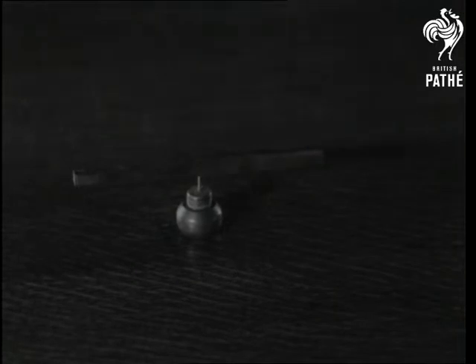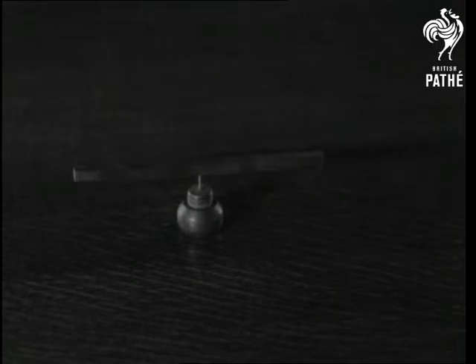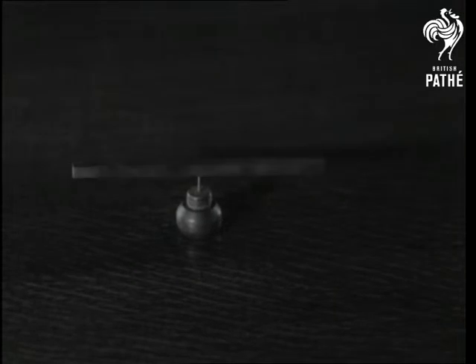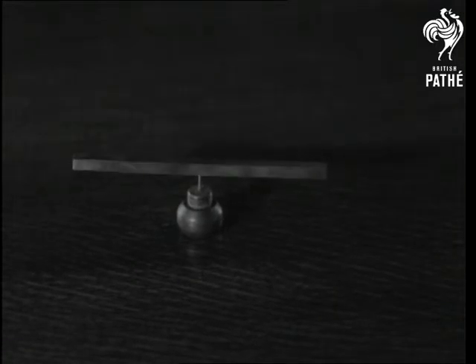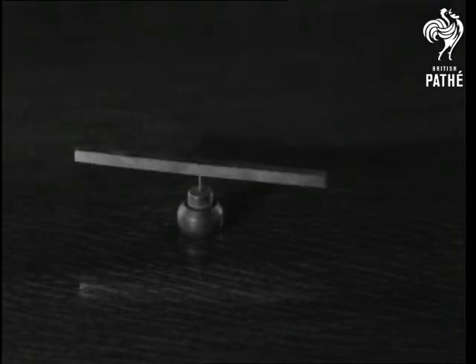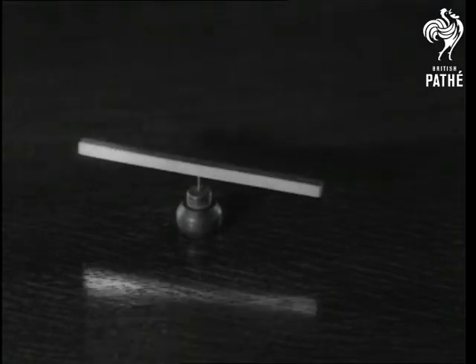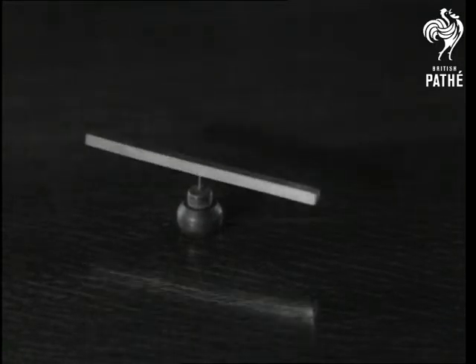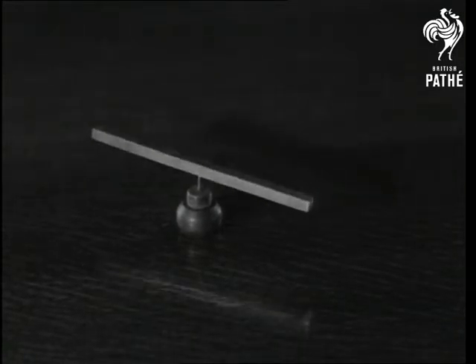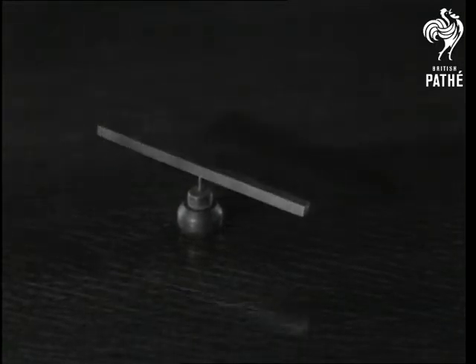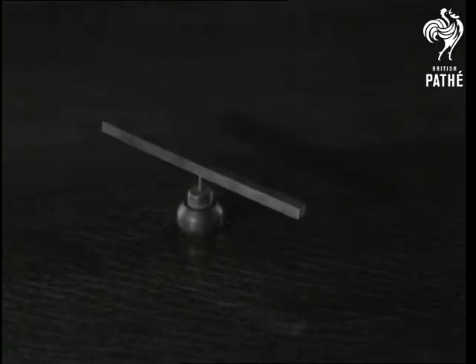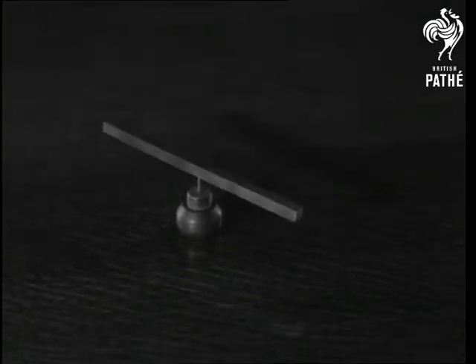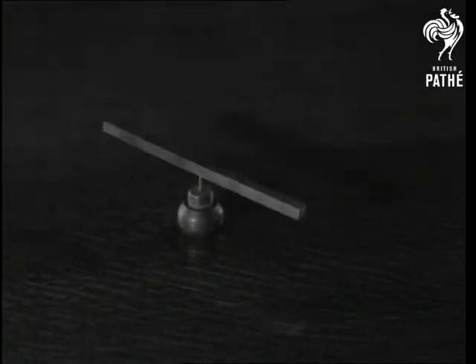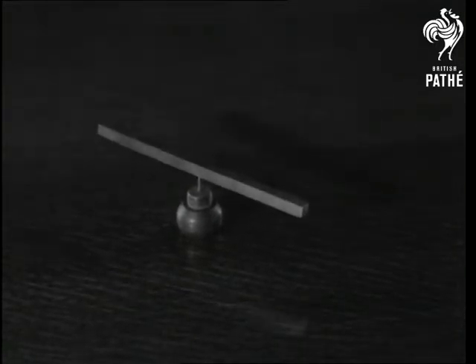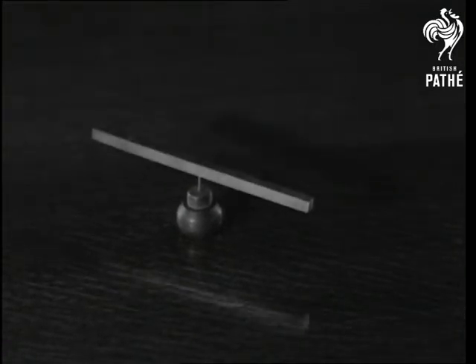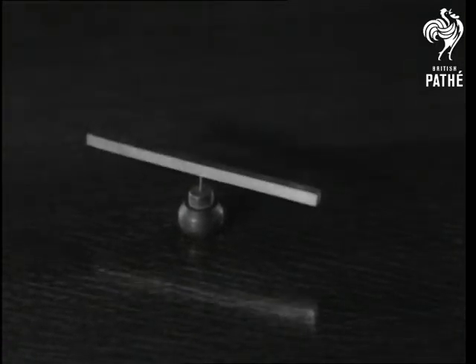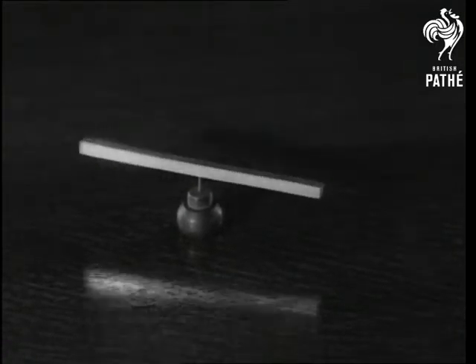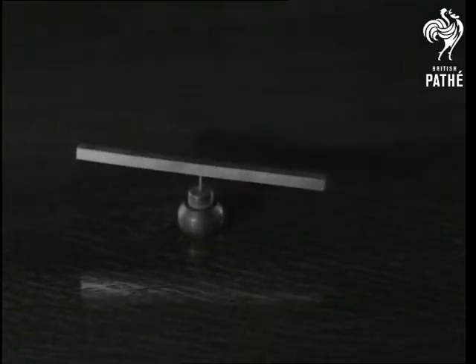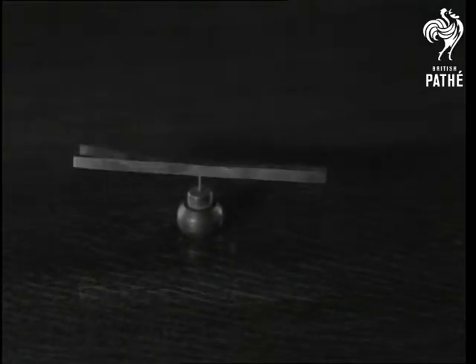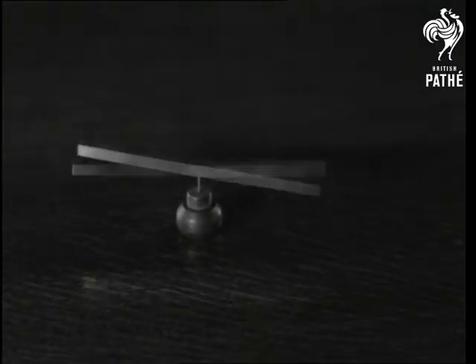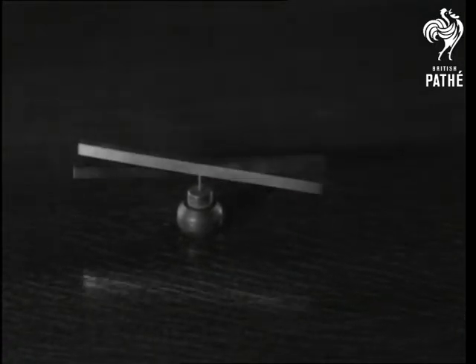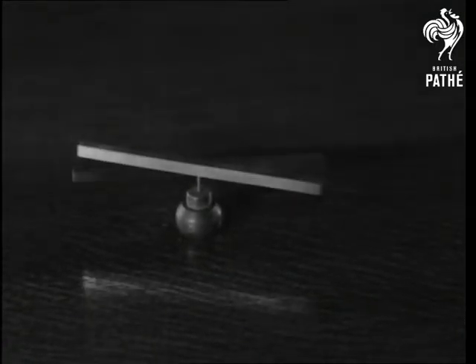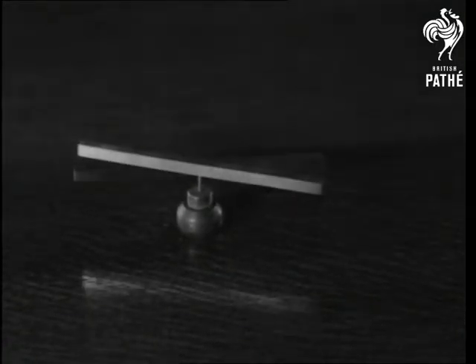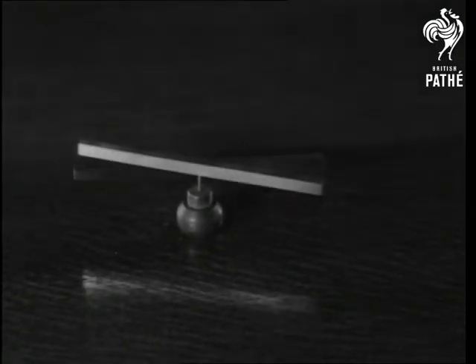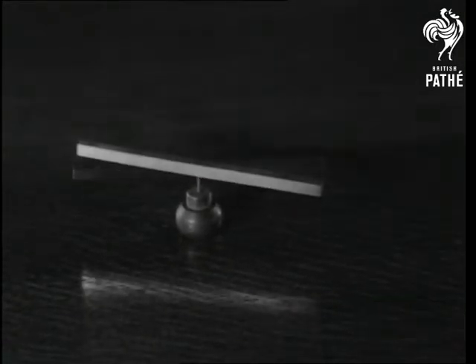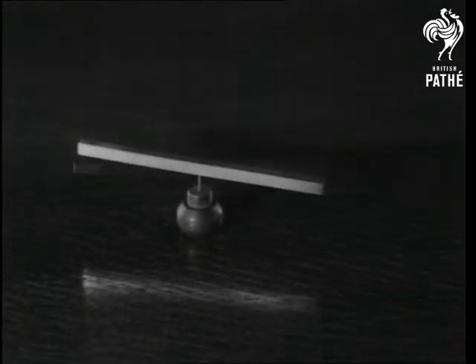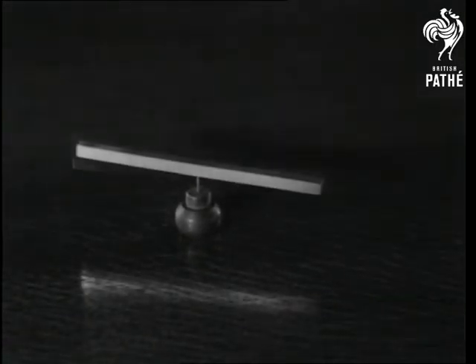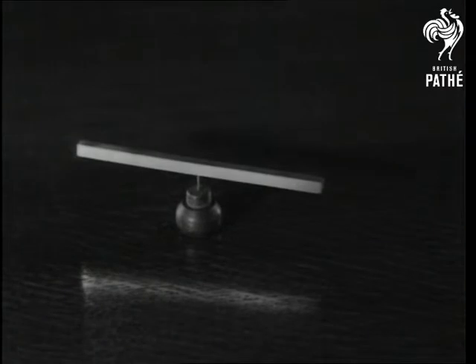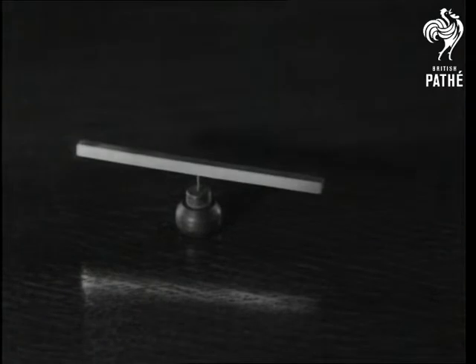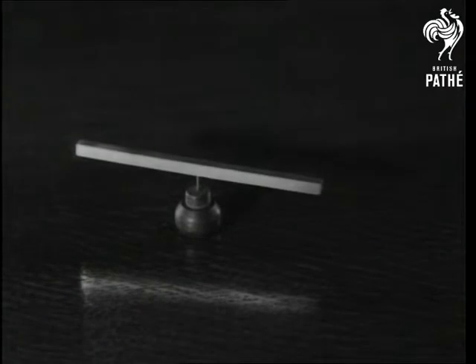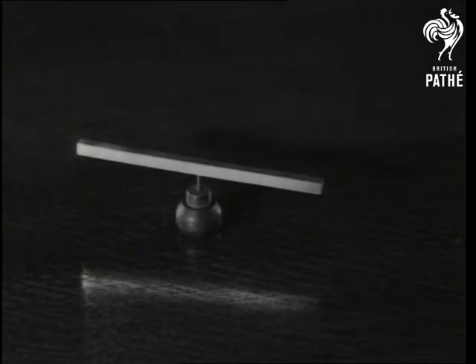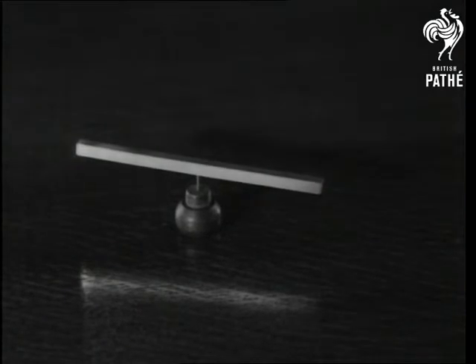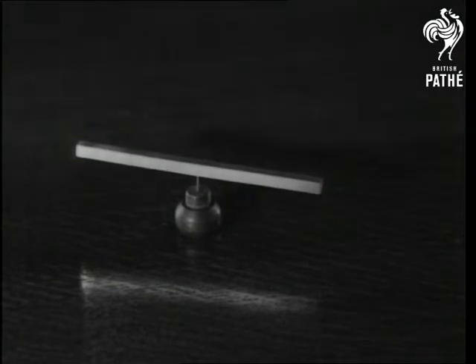Place a magnet on a pivot and it'll point north, or nearly. It's this curious property that gives the mariner his compass.